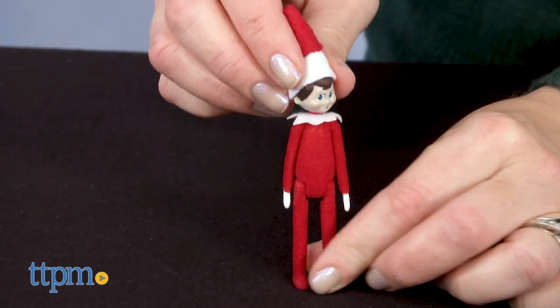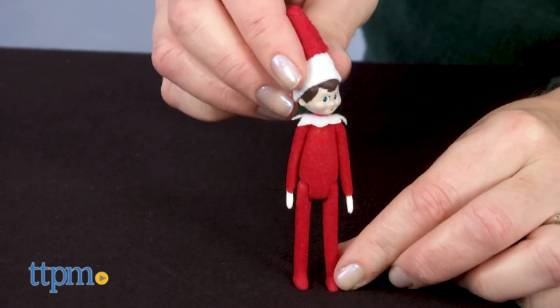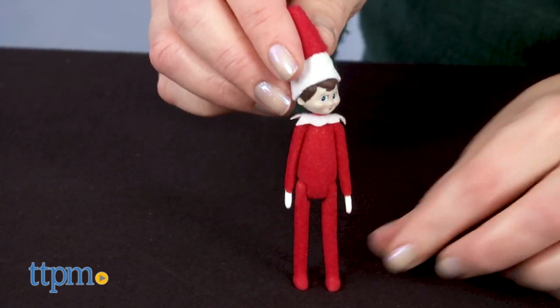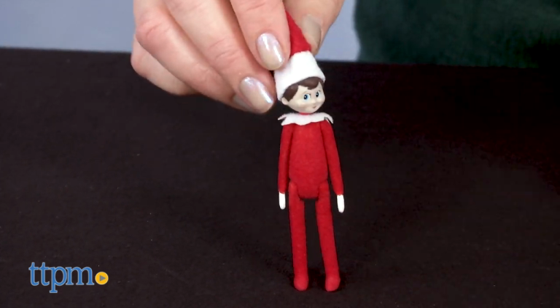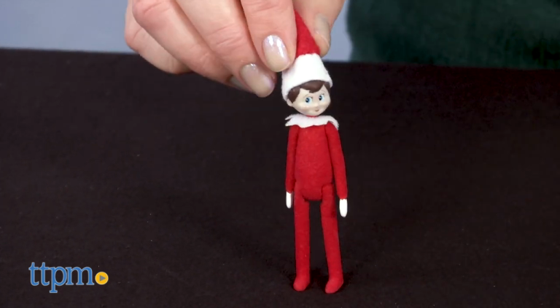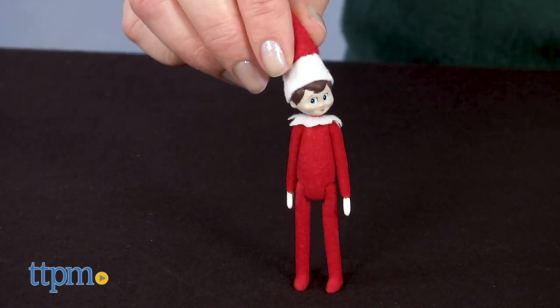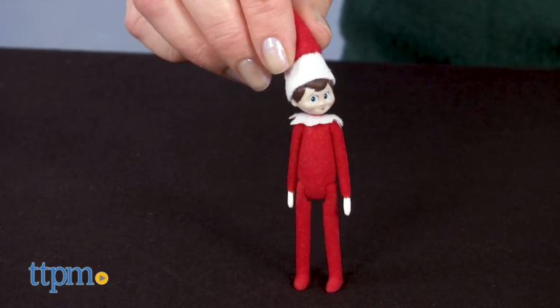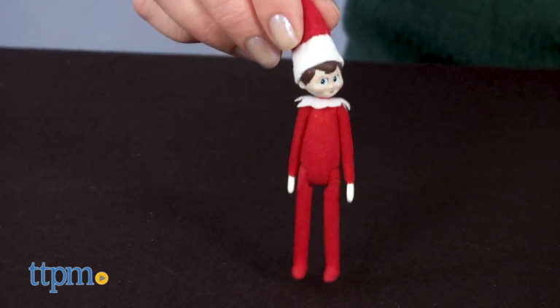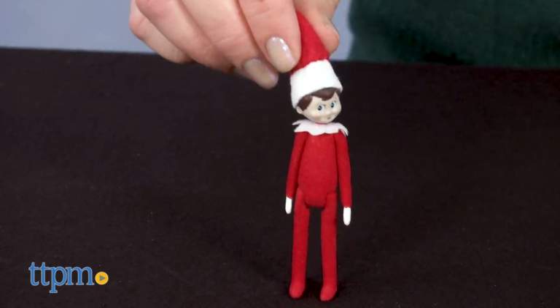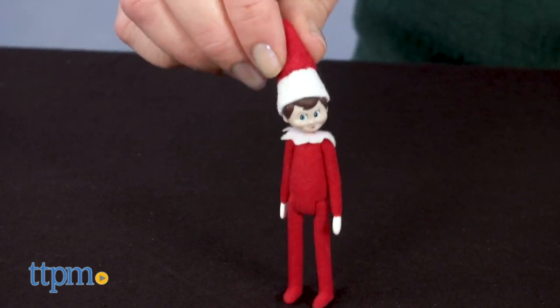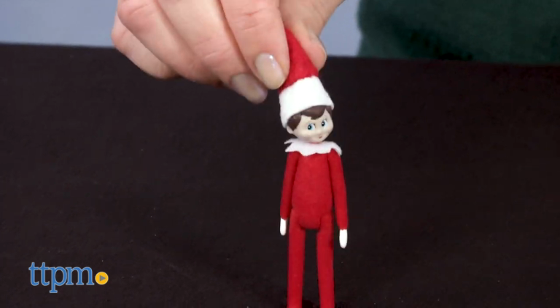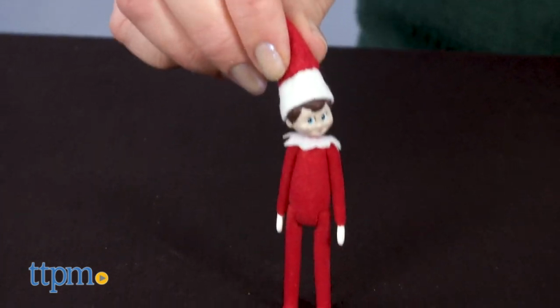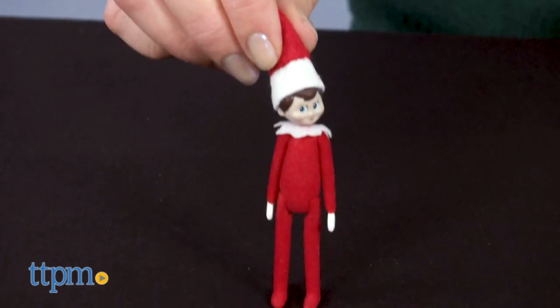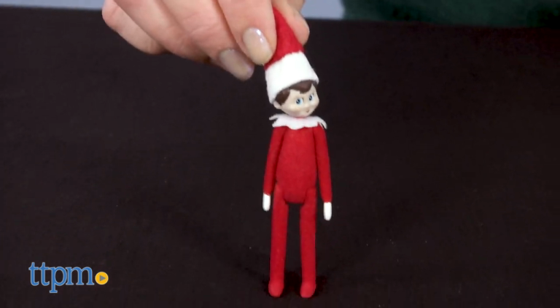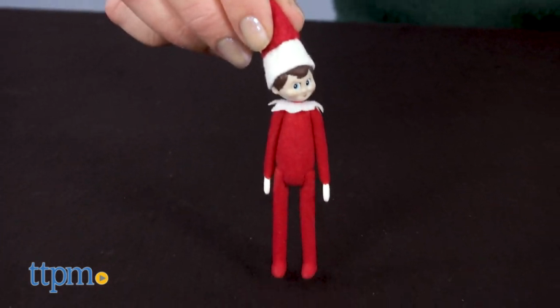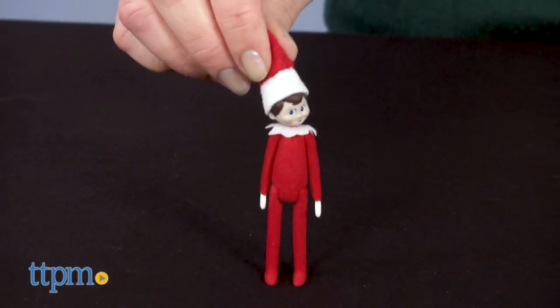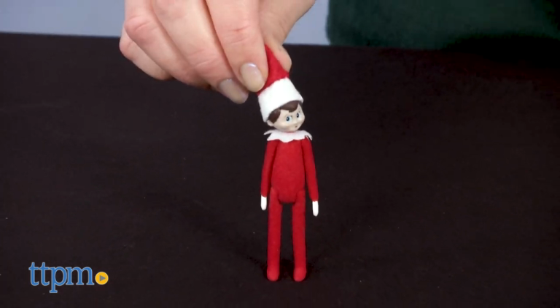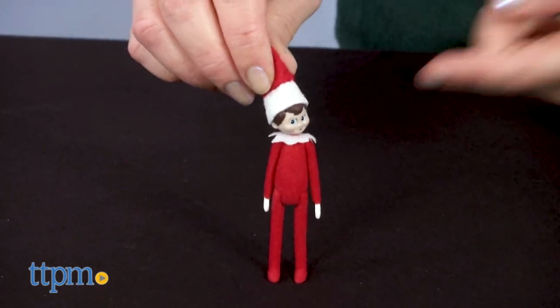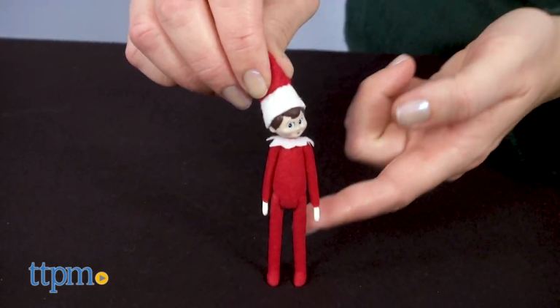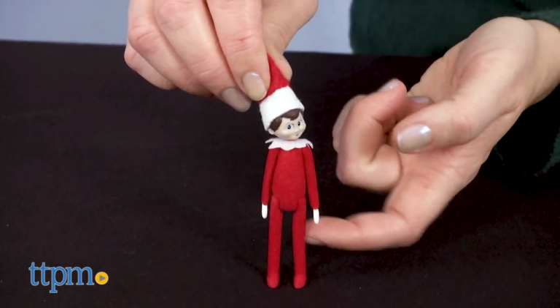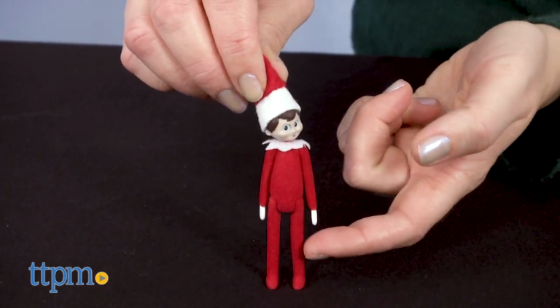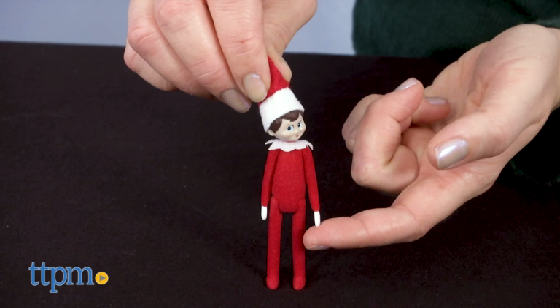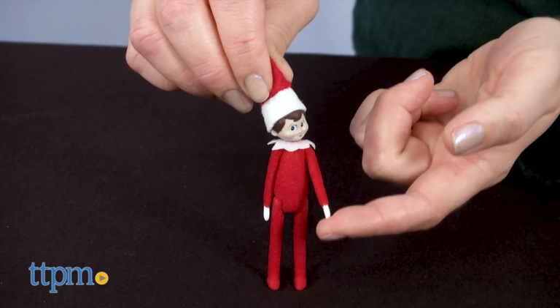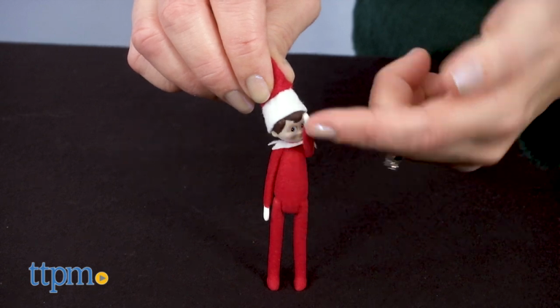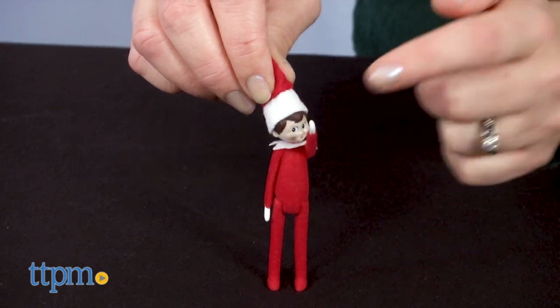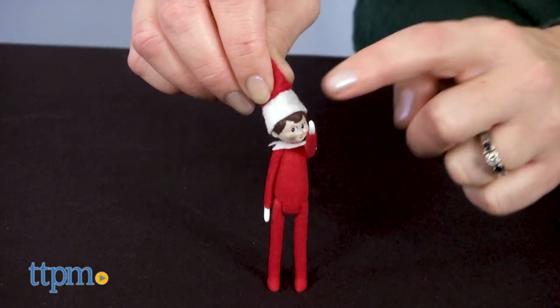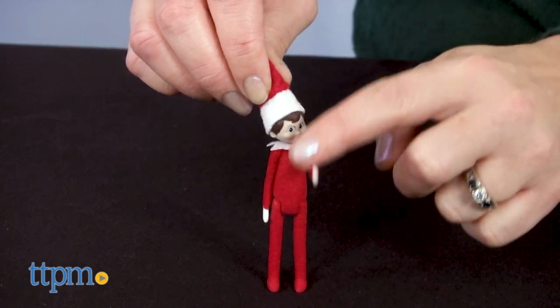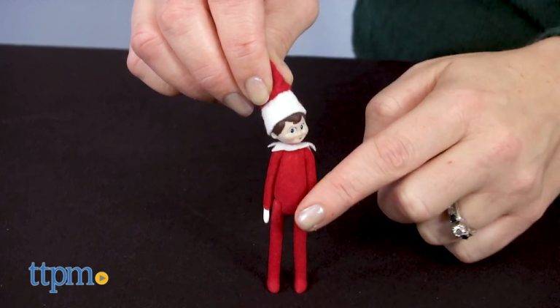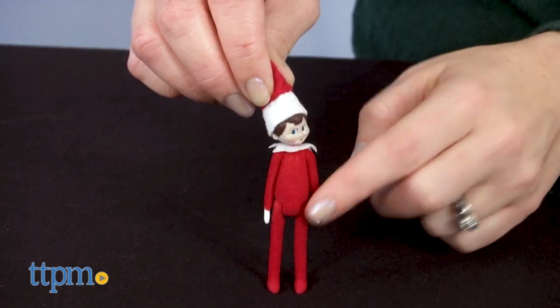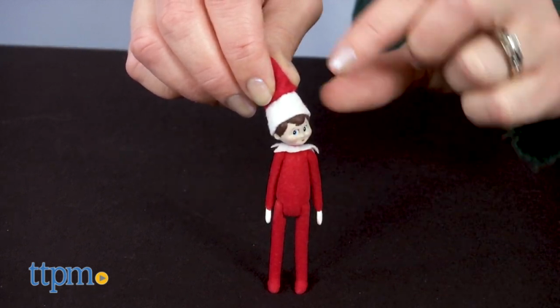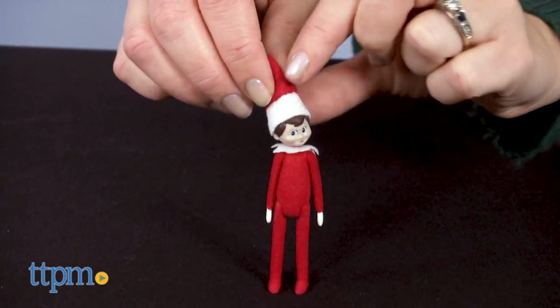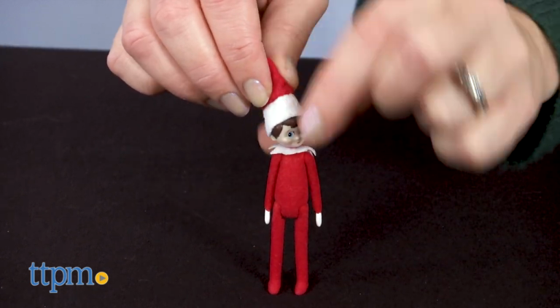I can't decide which one I like best. What about you guys? Tell me which cool or small toy you'd want to collect in the comments.